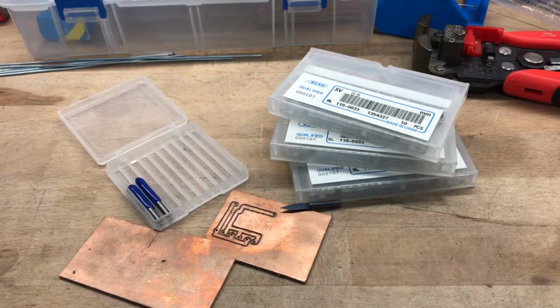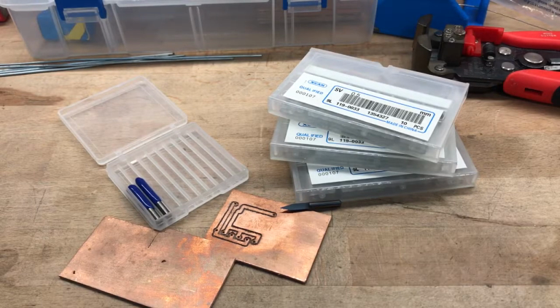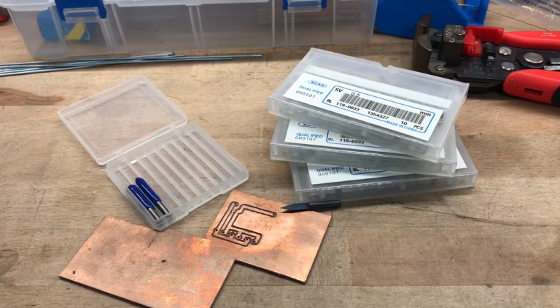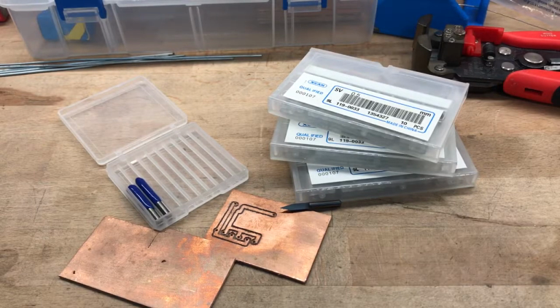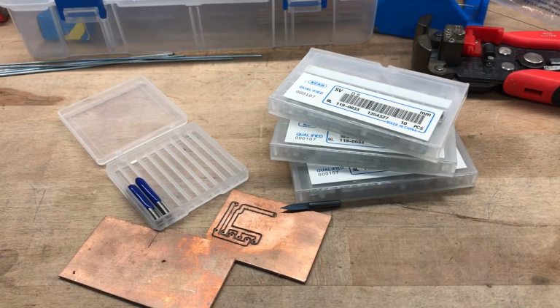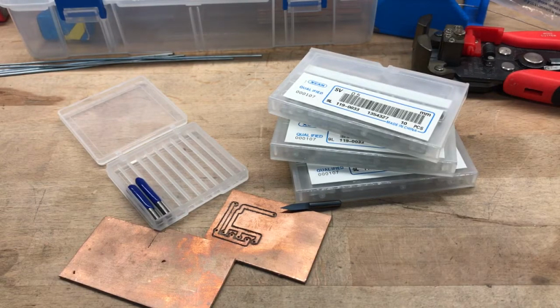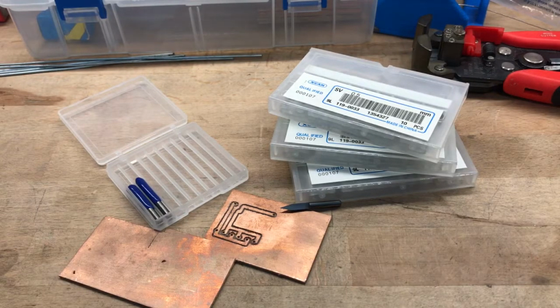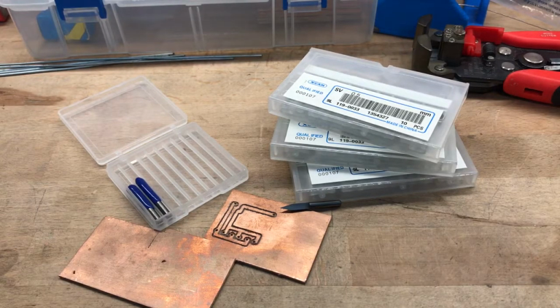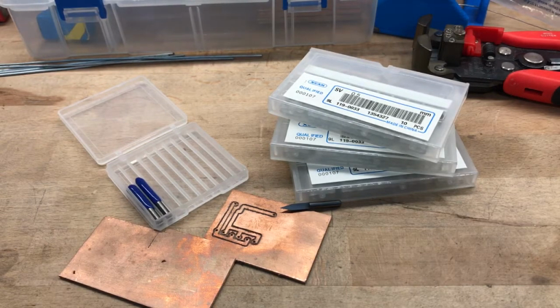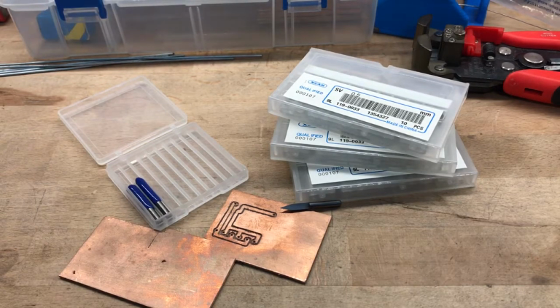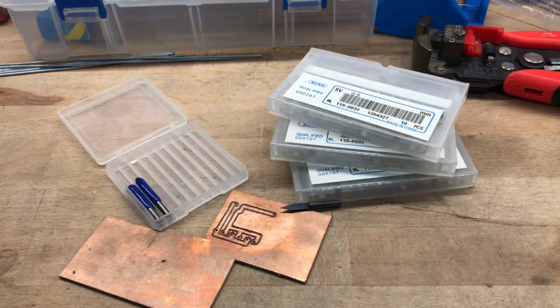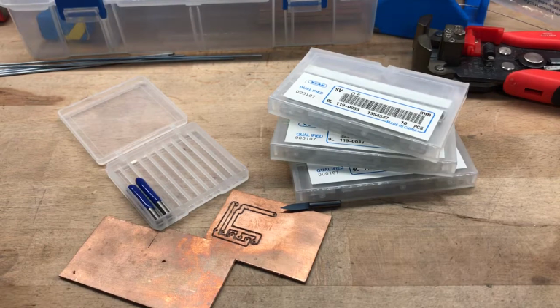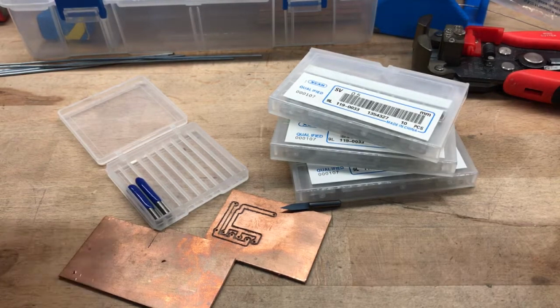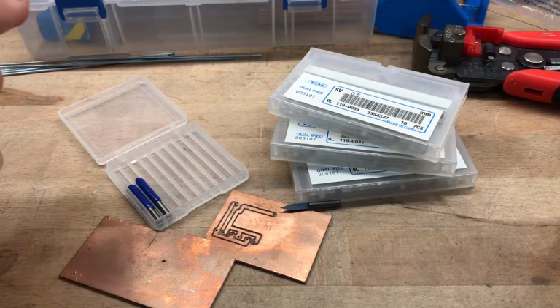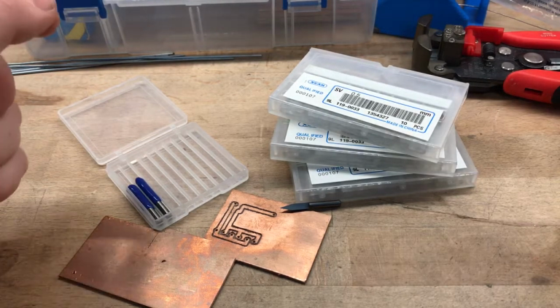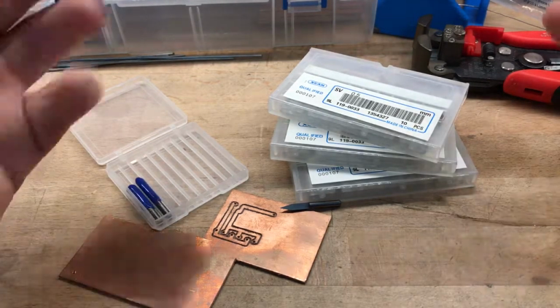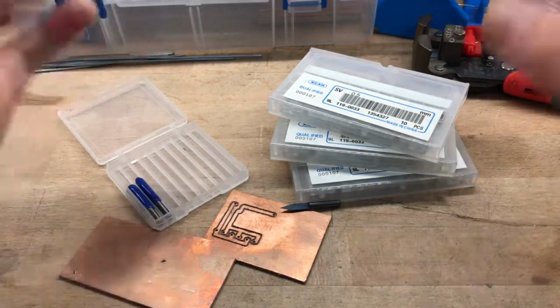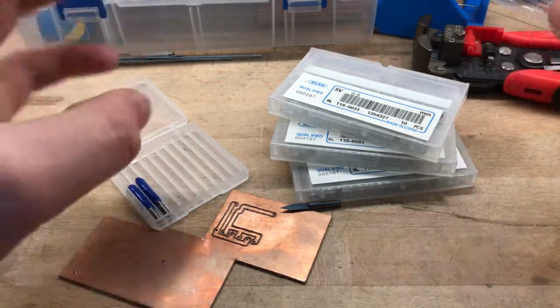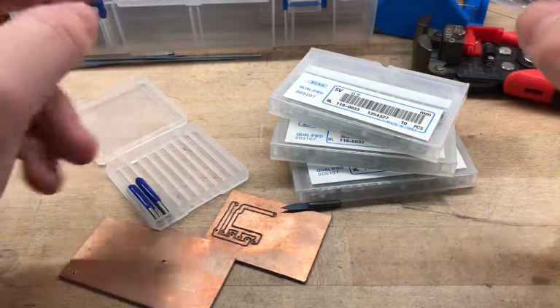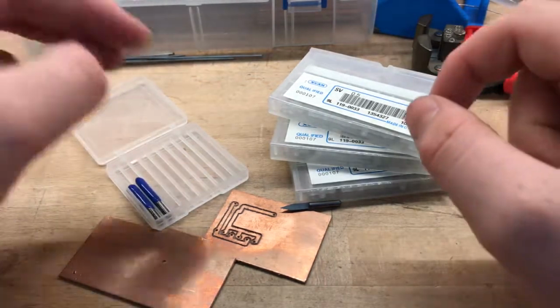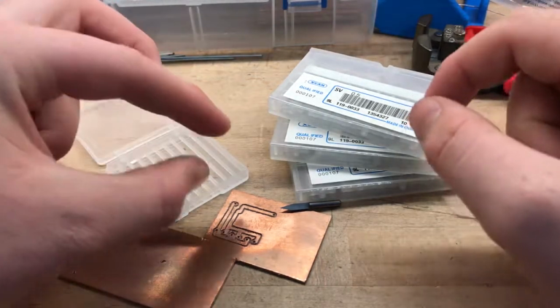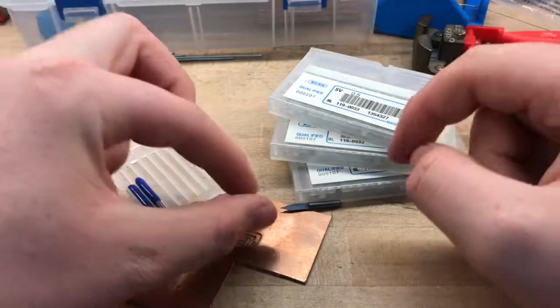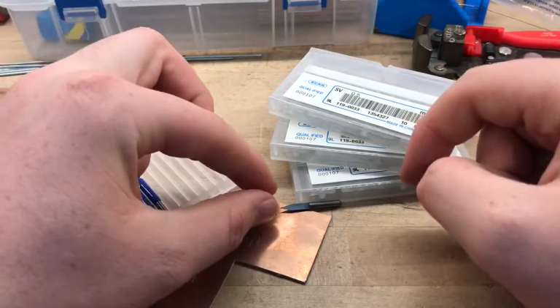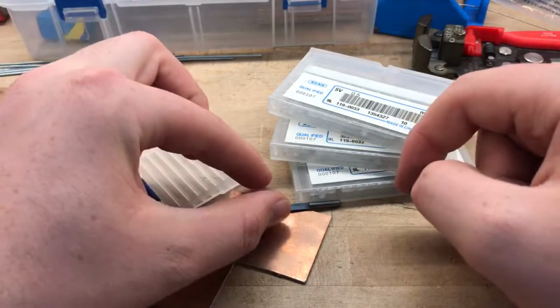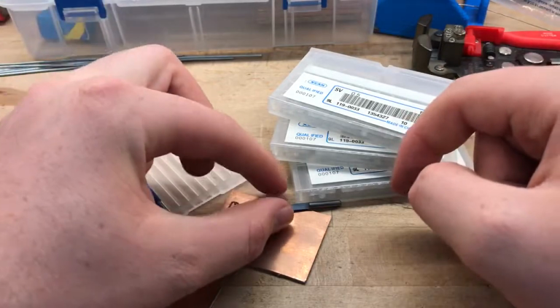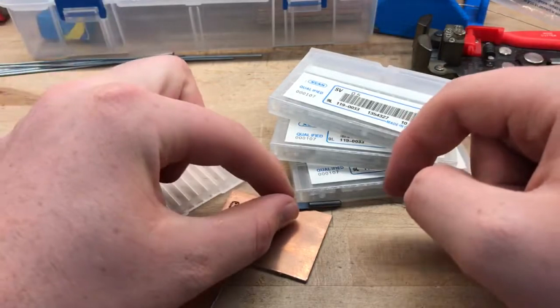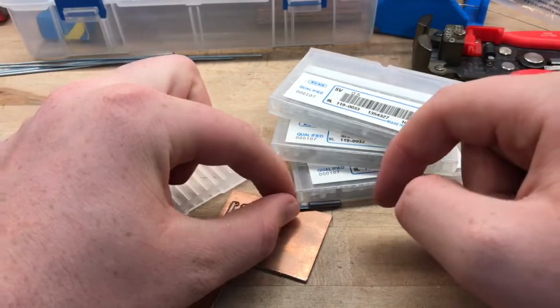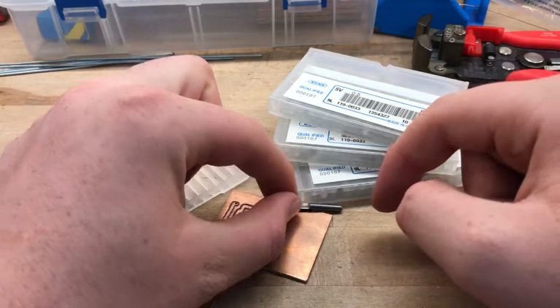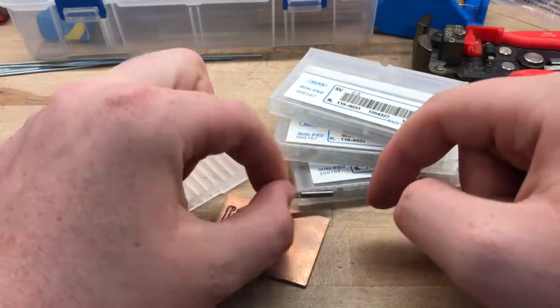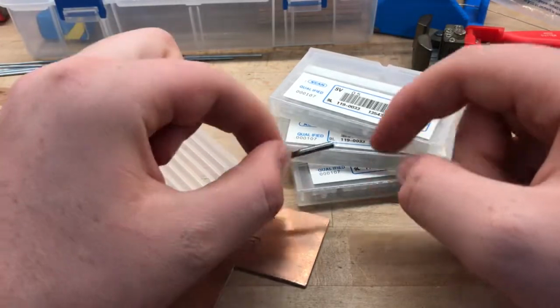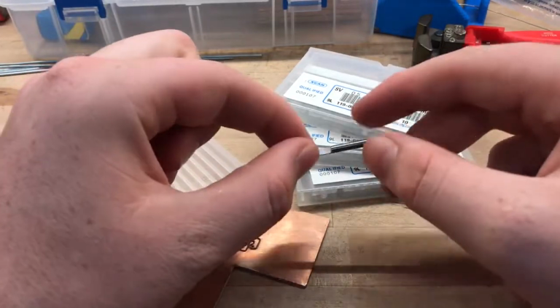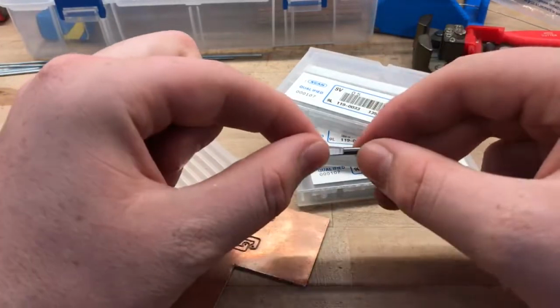Hey everybody, I want to do a quick video here about the kind of bits and stuff I use making circuit boards. So let's get started.